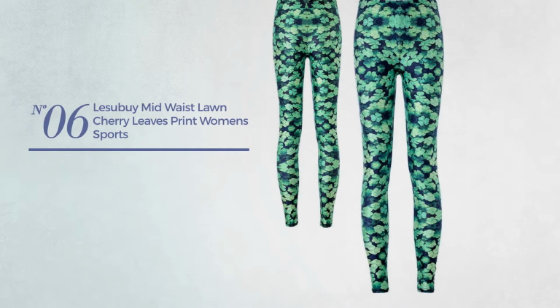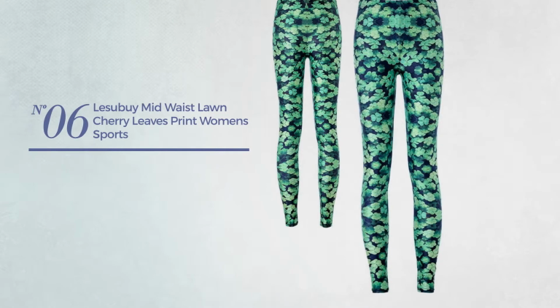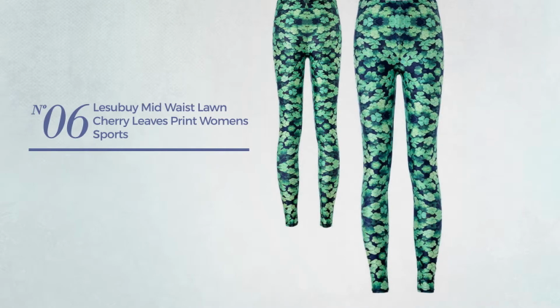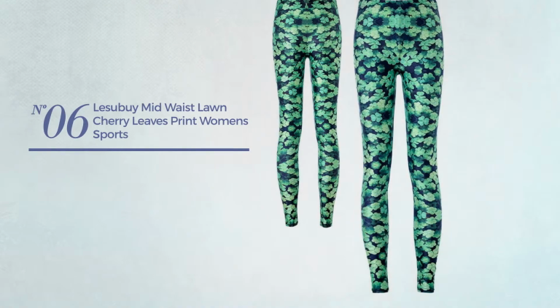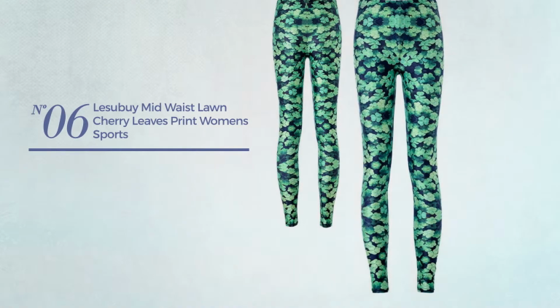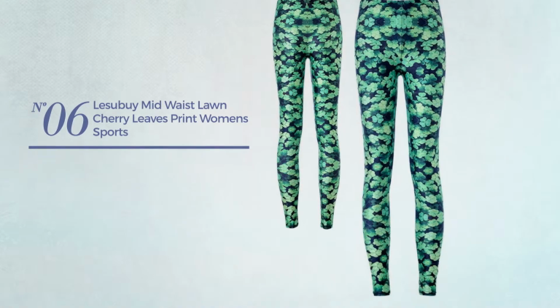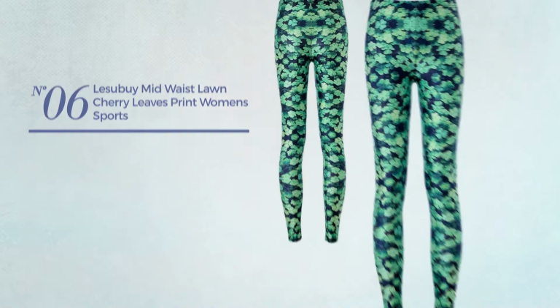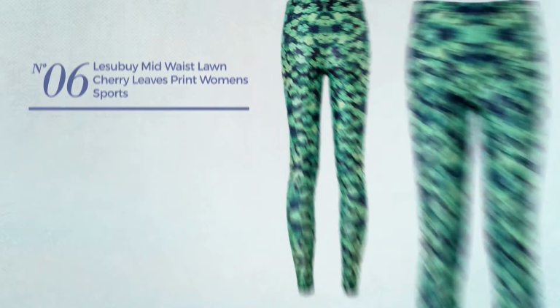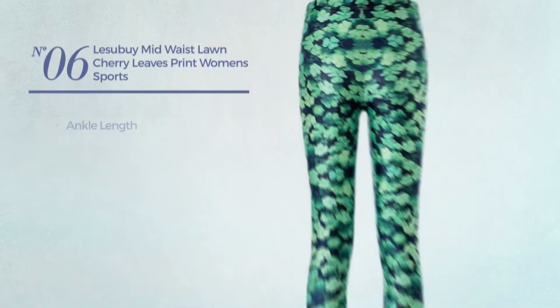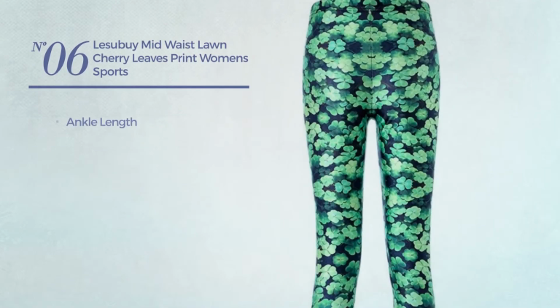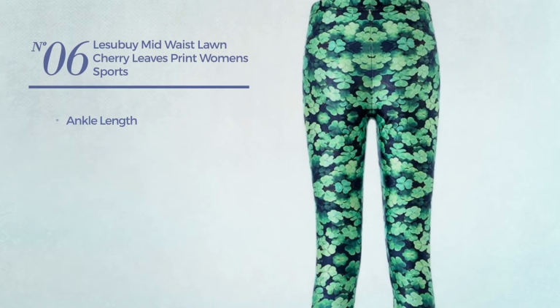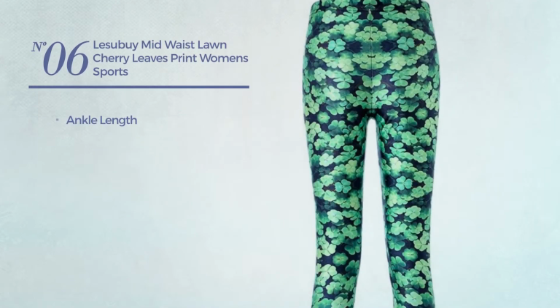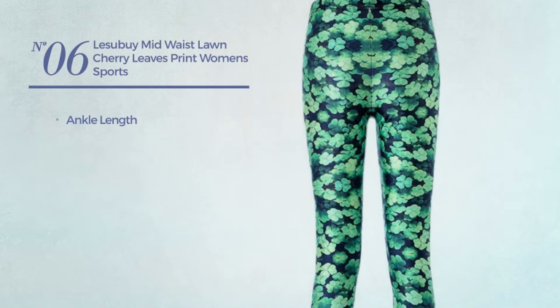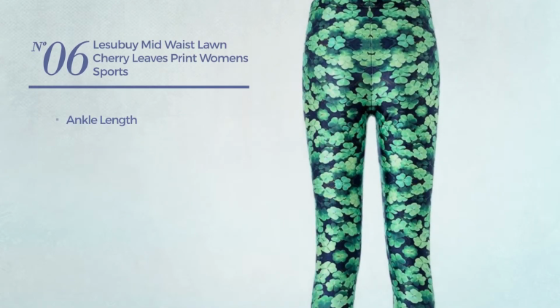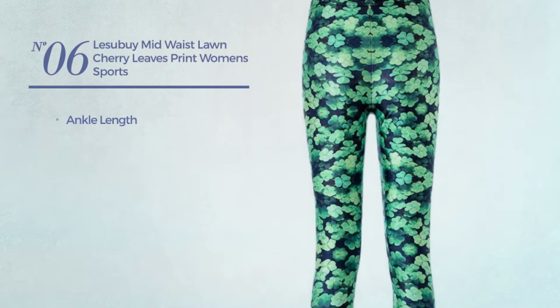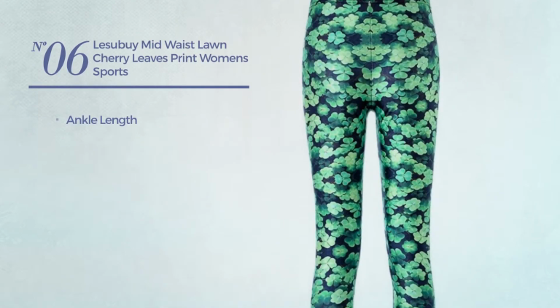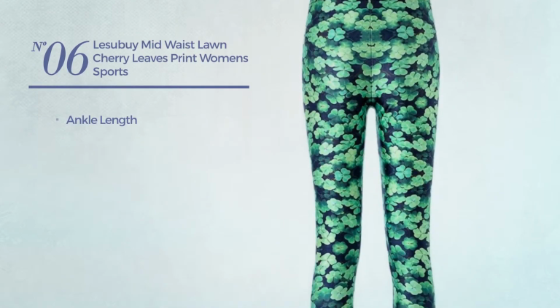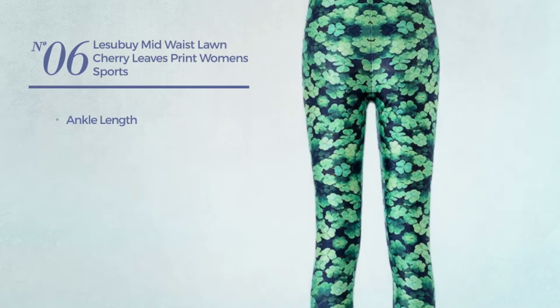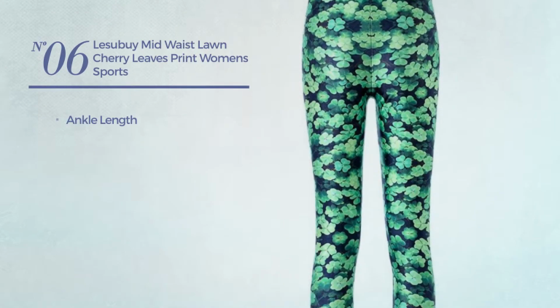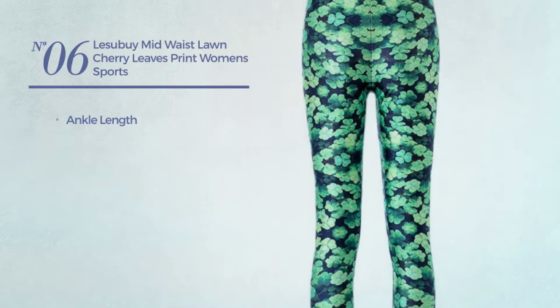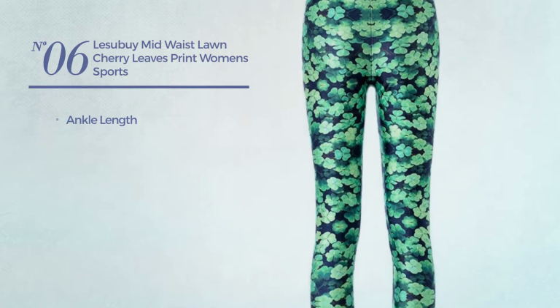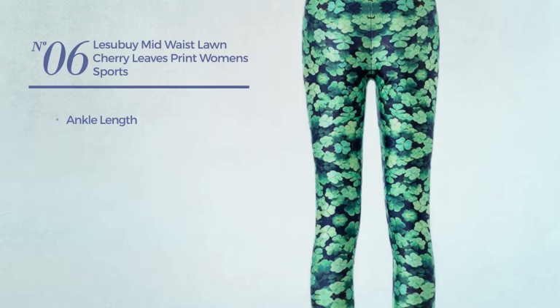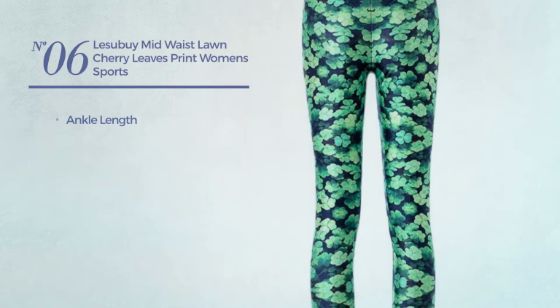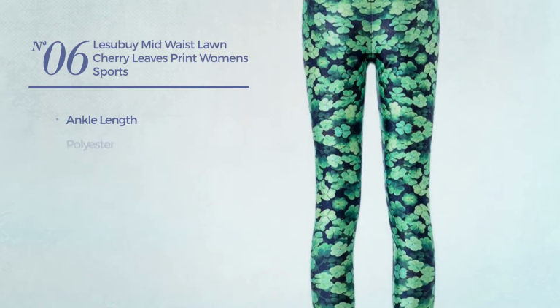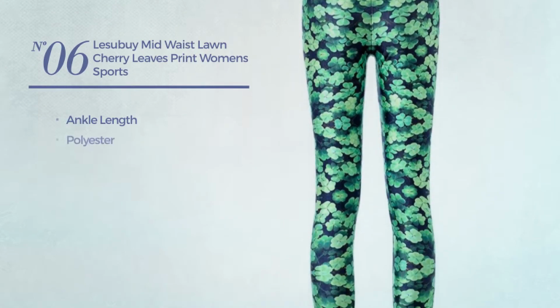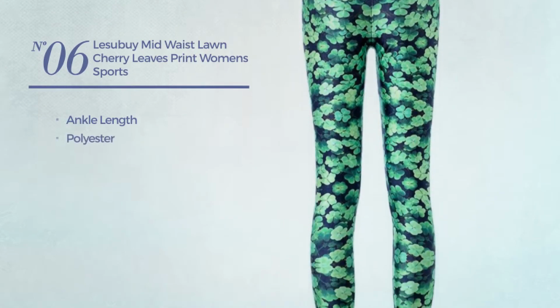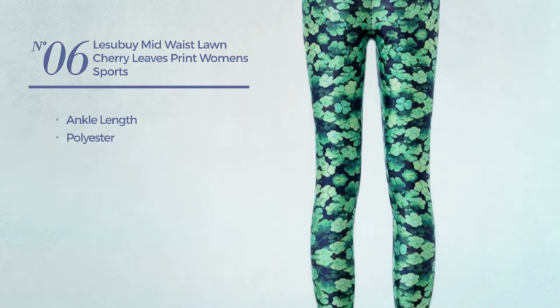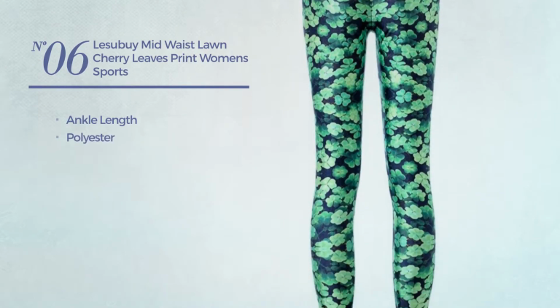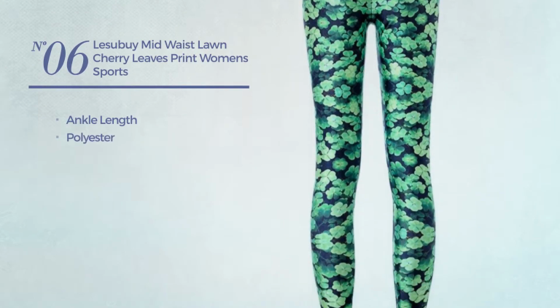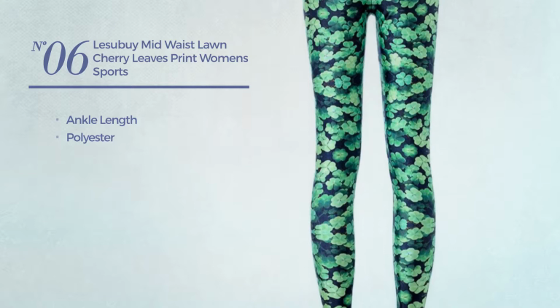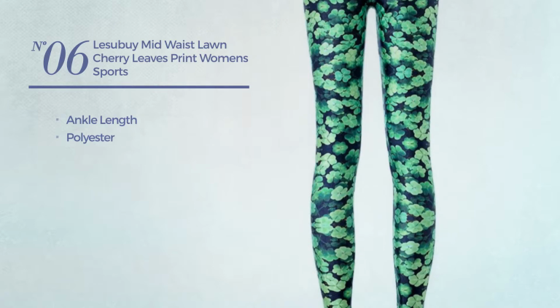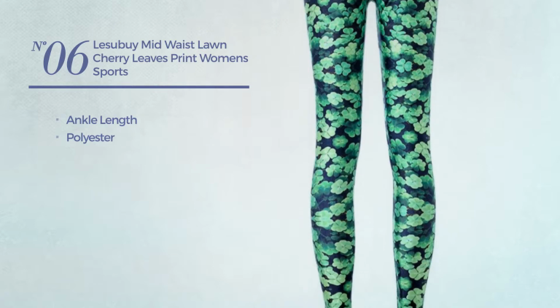Number 6. An Ankle Length Leggings, crafted from polyester. Available in 12 more colors.